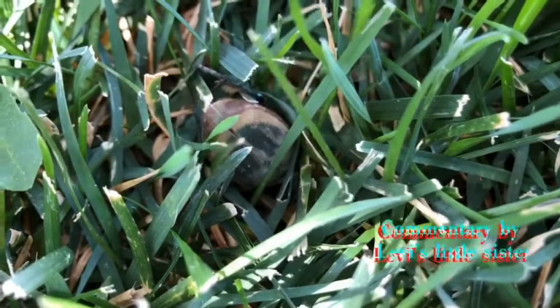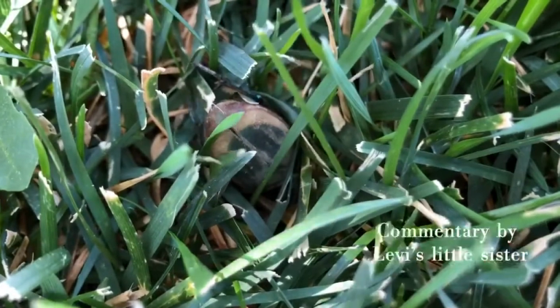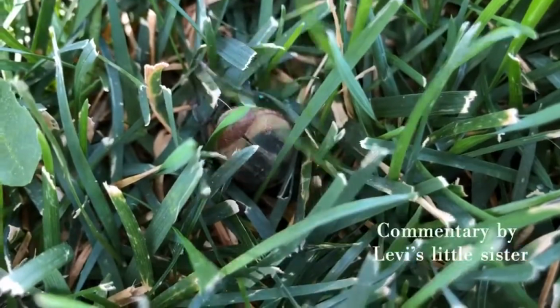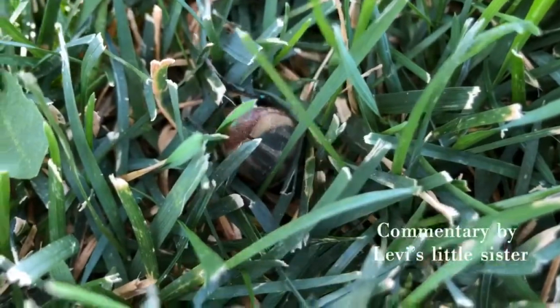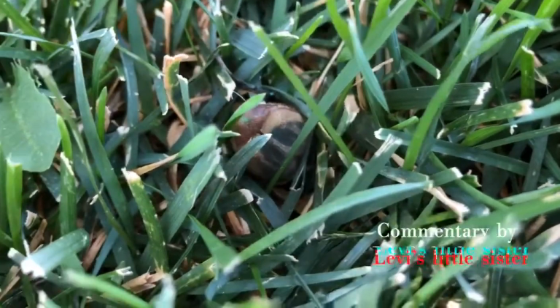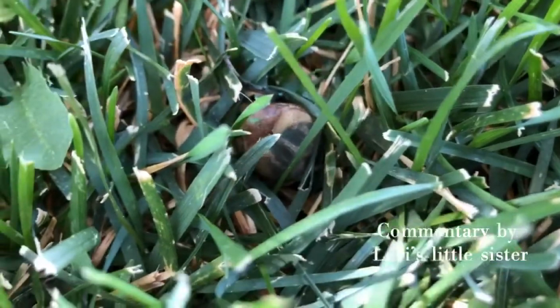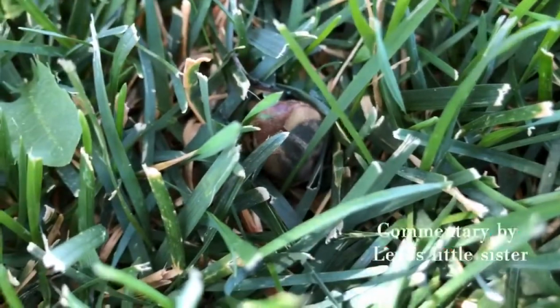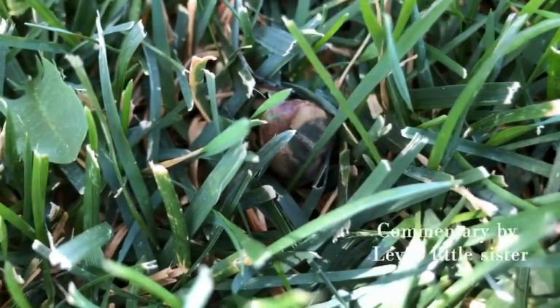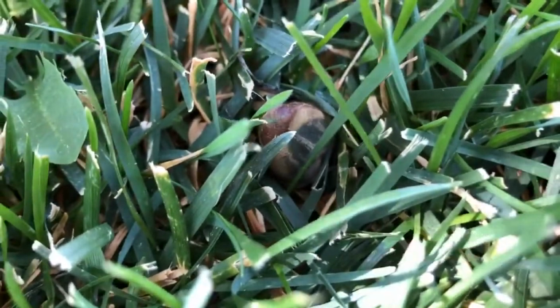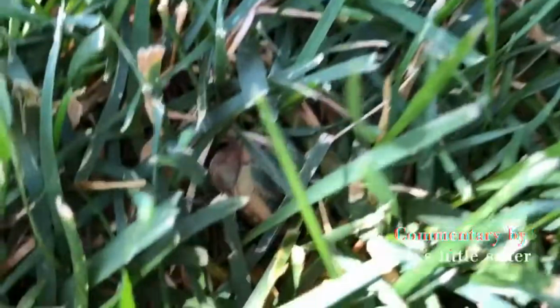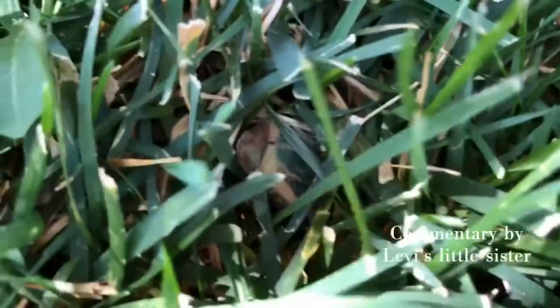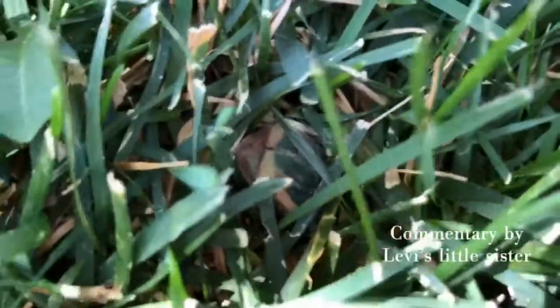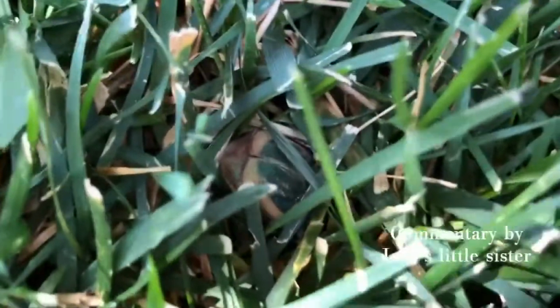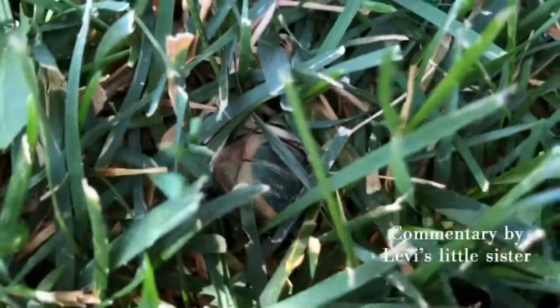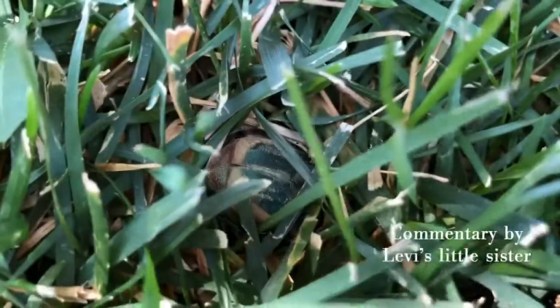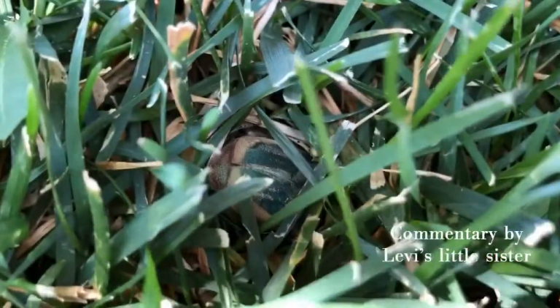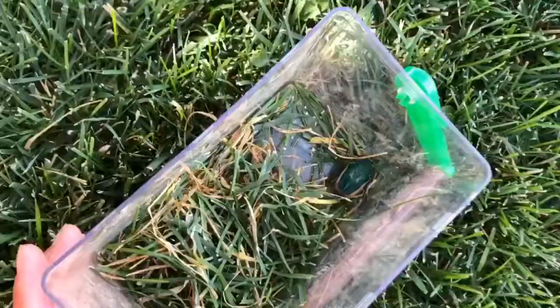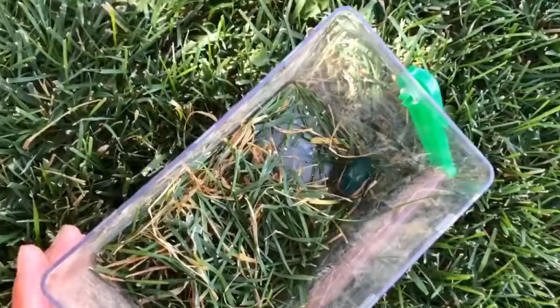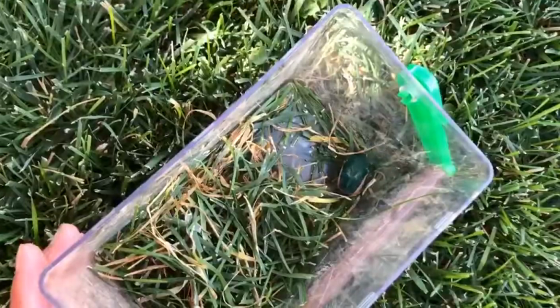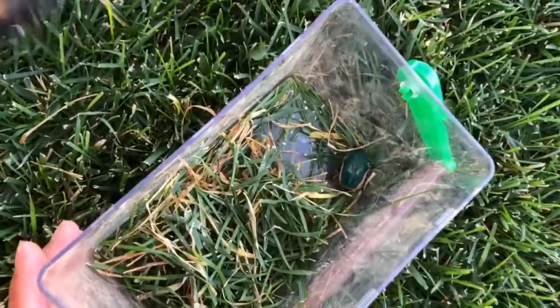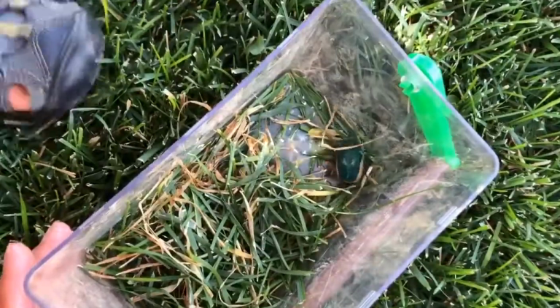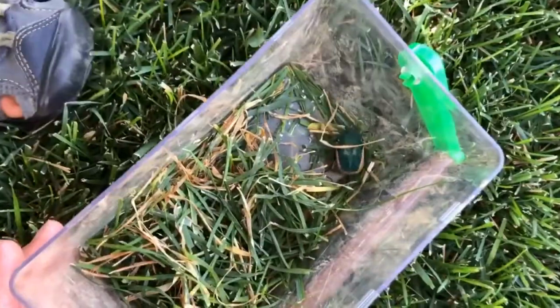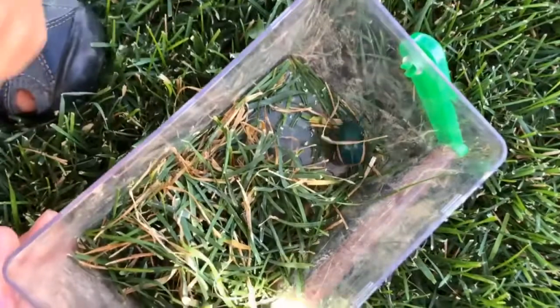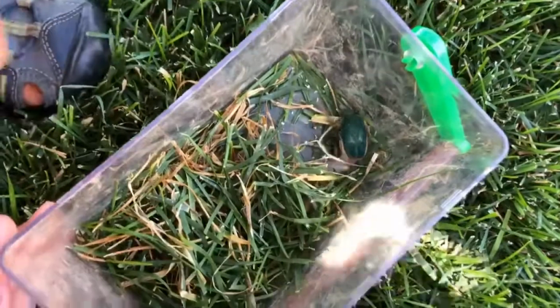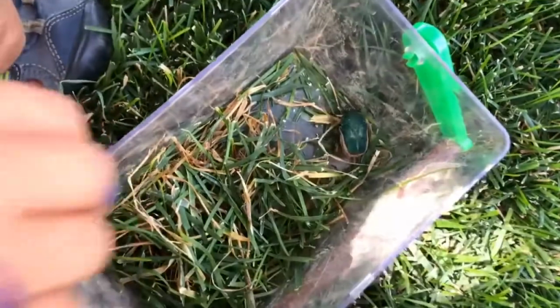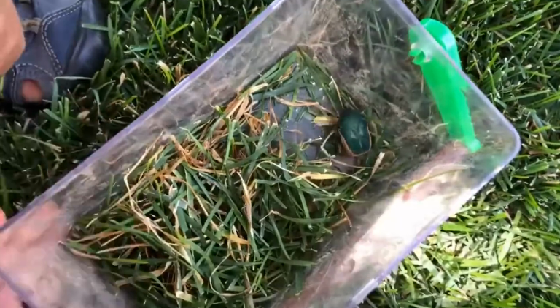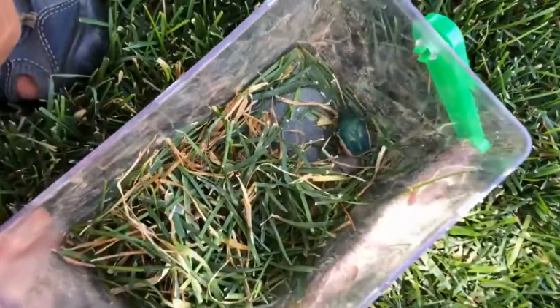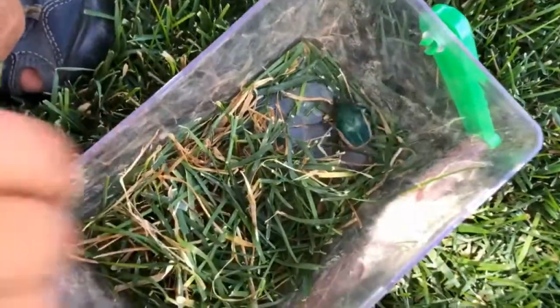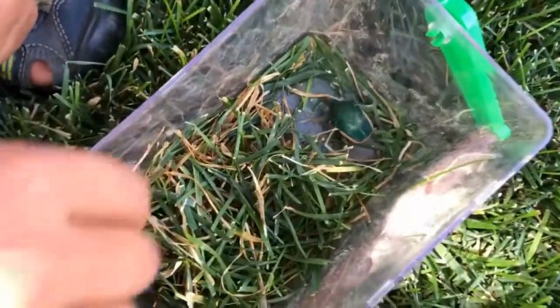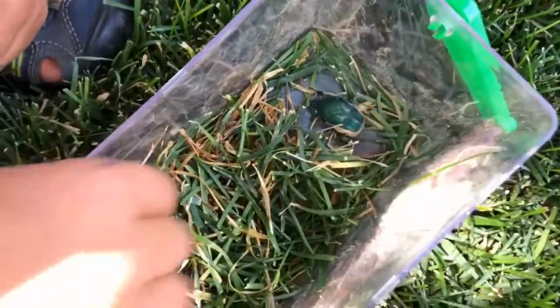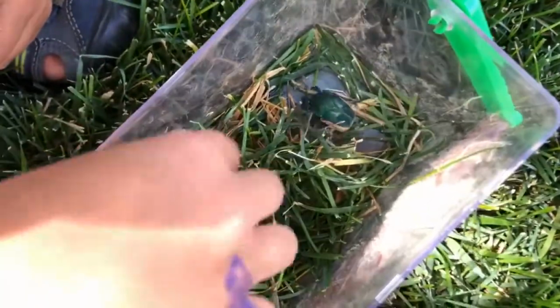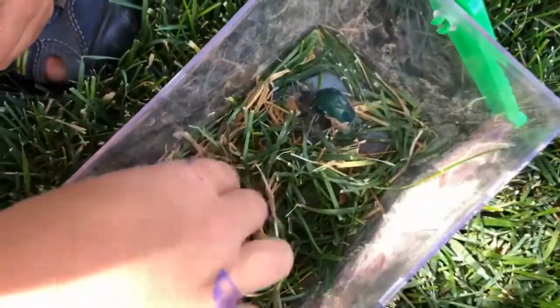He's digging. Look, he's digging. He put grass in his box. Oh my gosh.